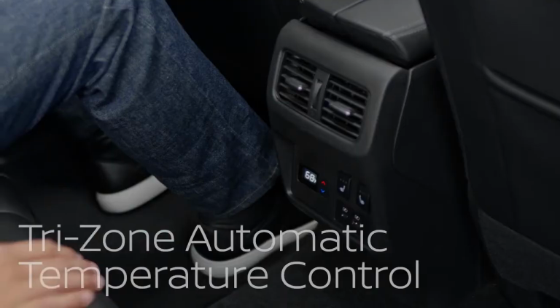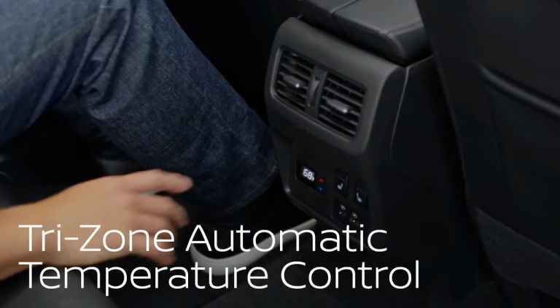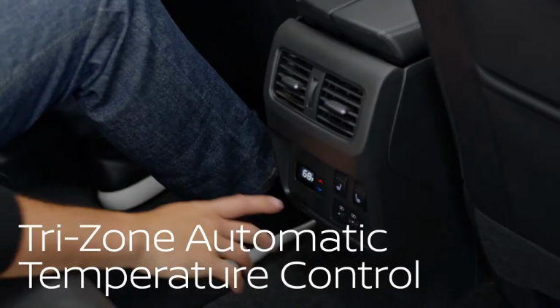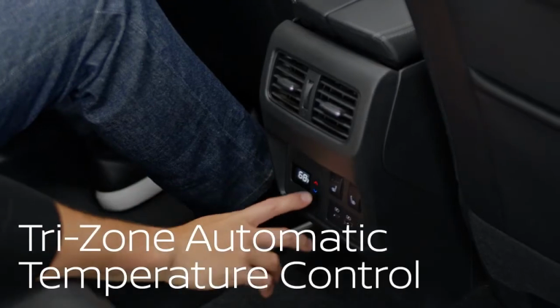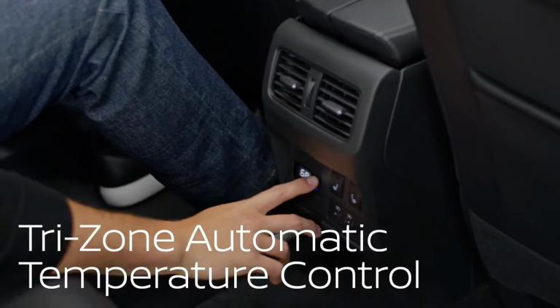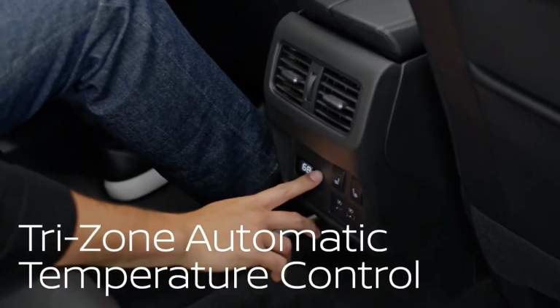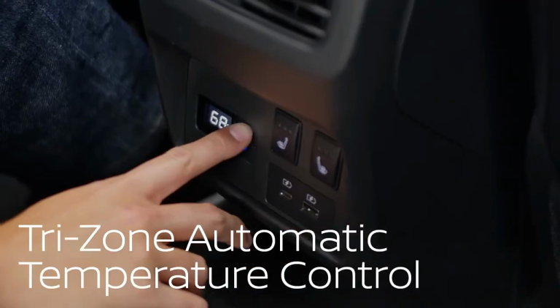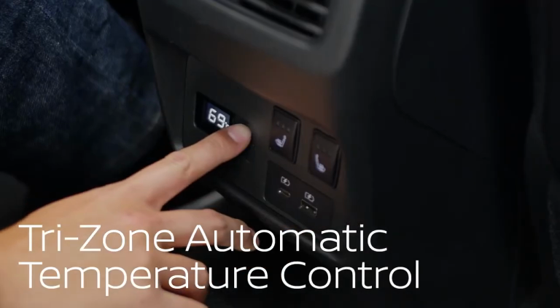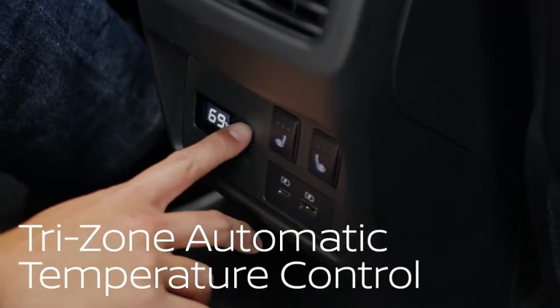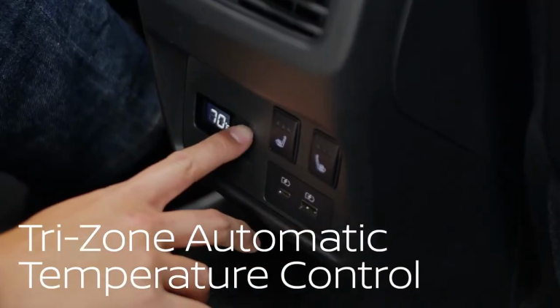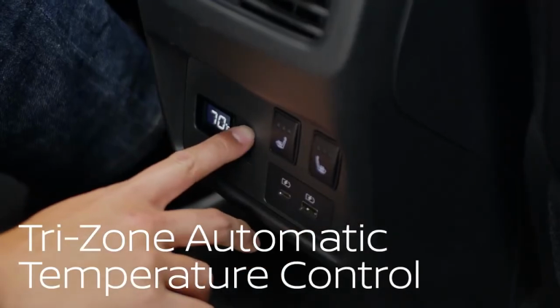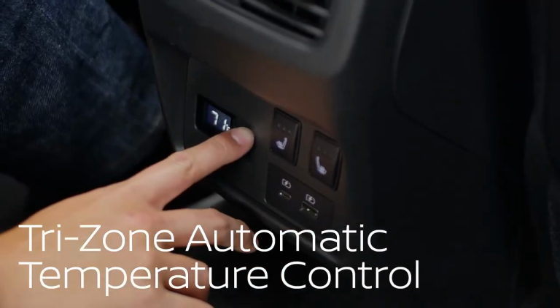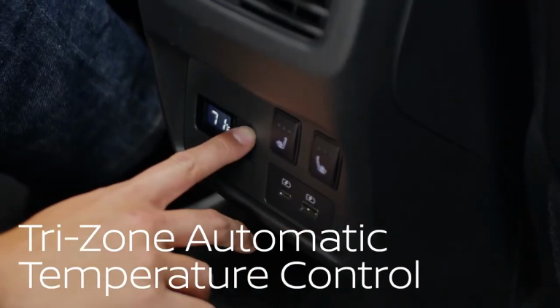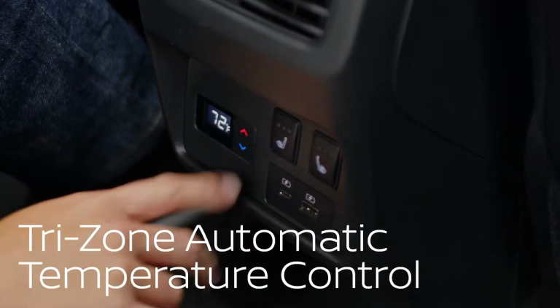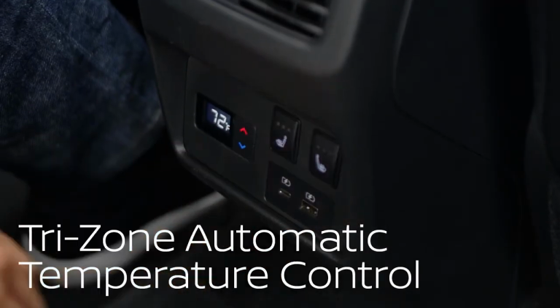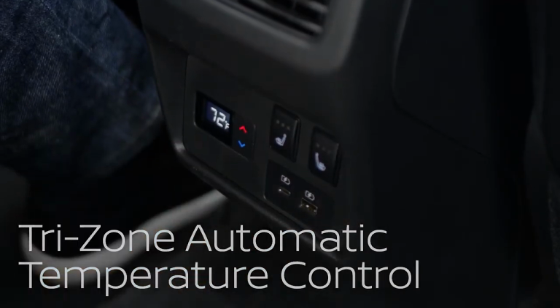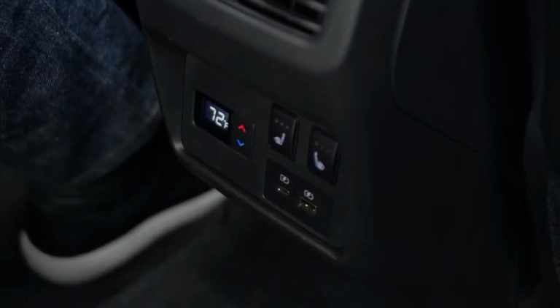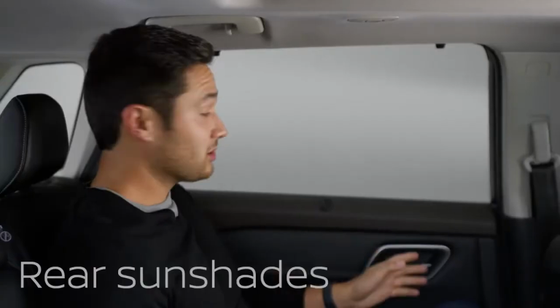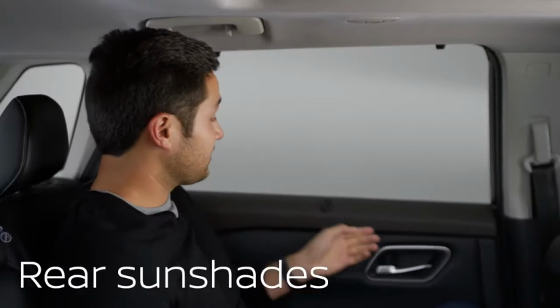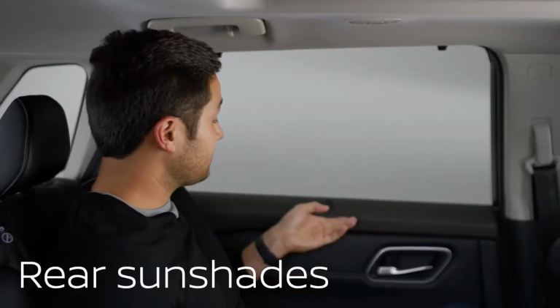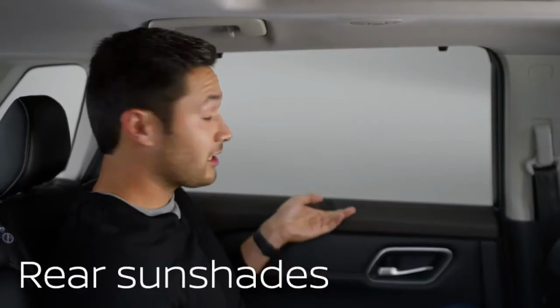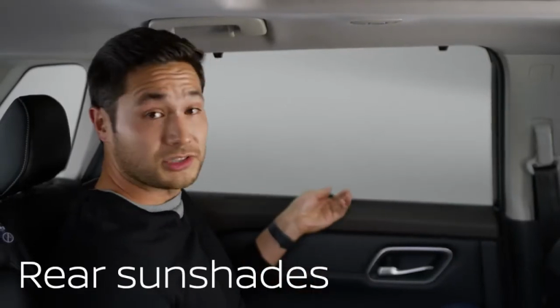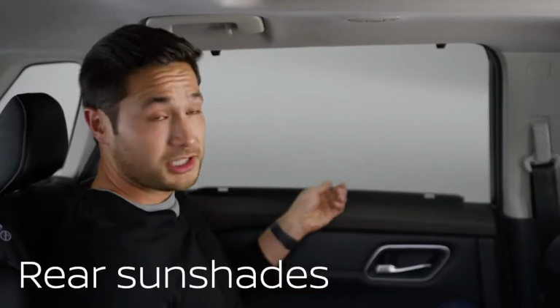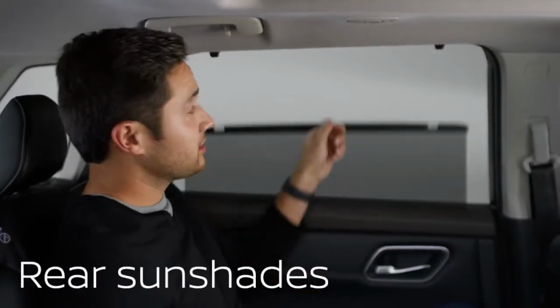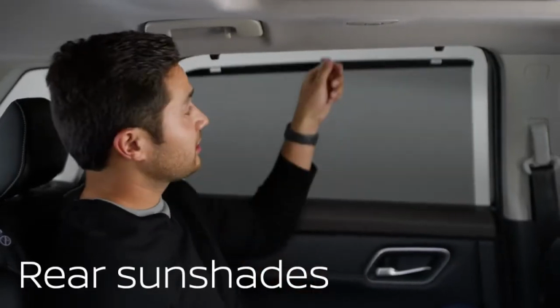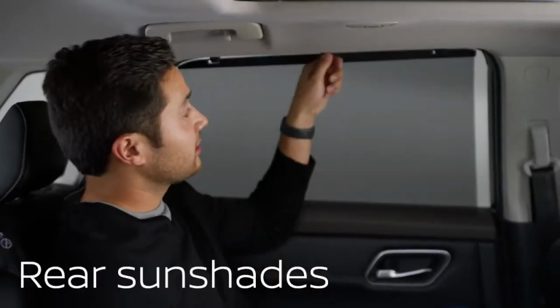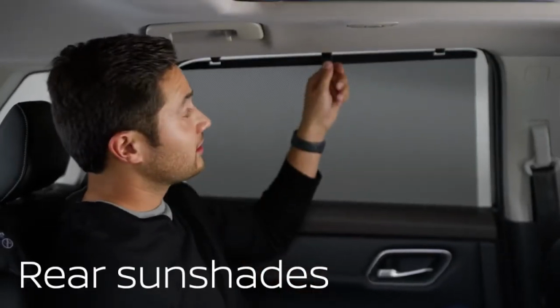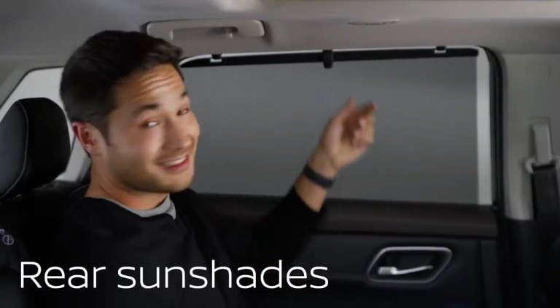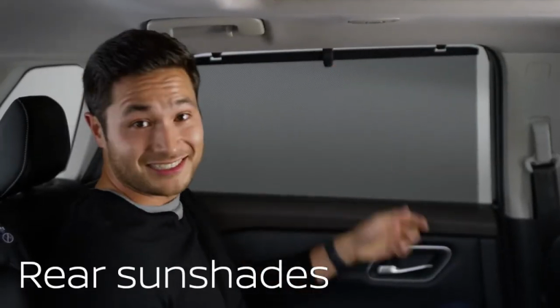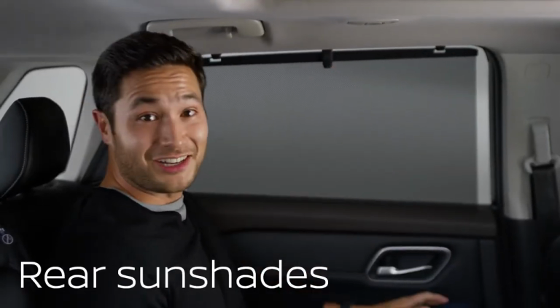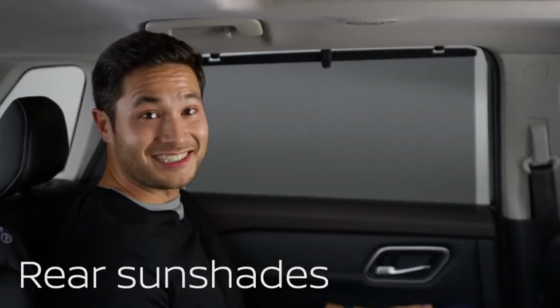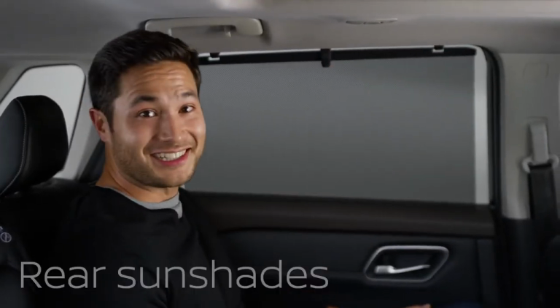Once everyone's in, there's temperature controls for rear passengers. Built-in second row sunshades cut down on heat and glare.